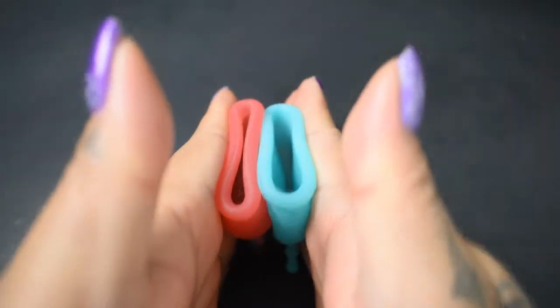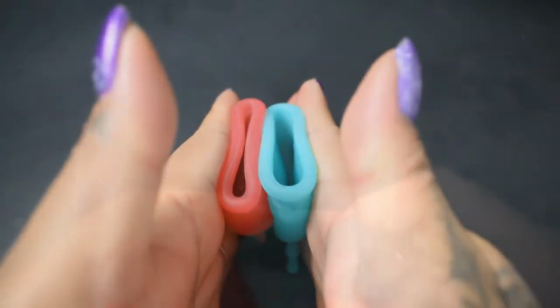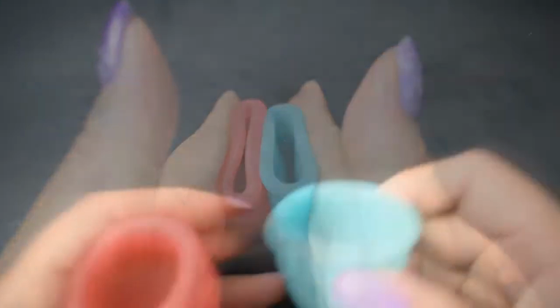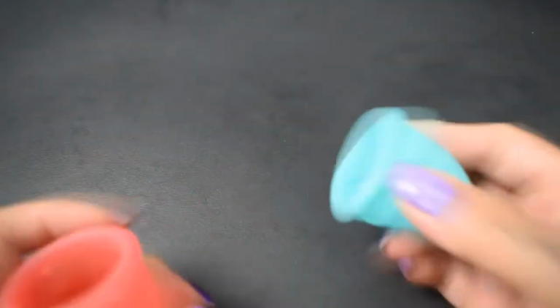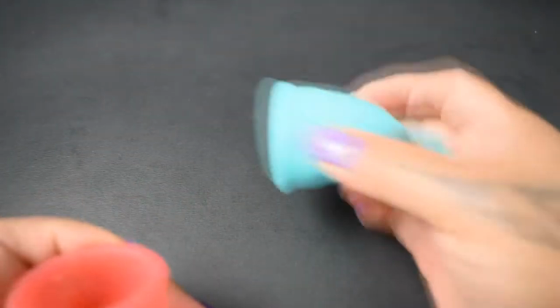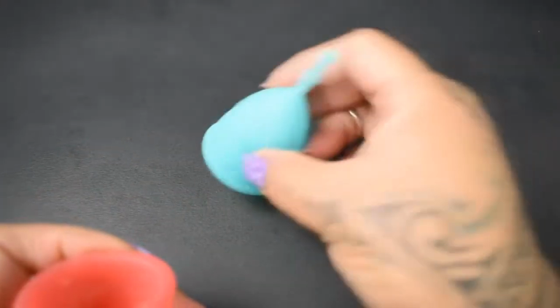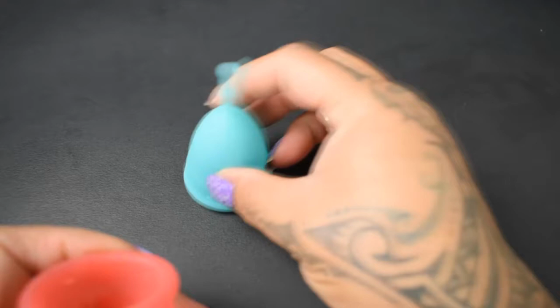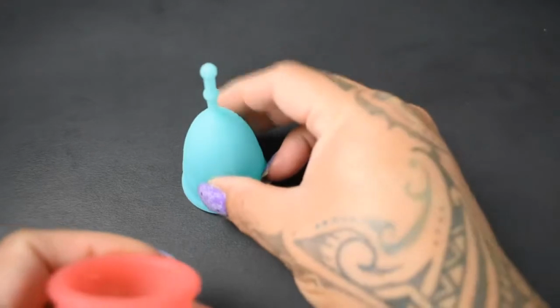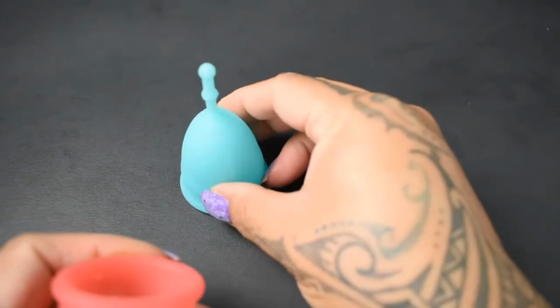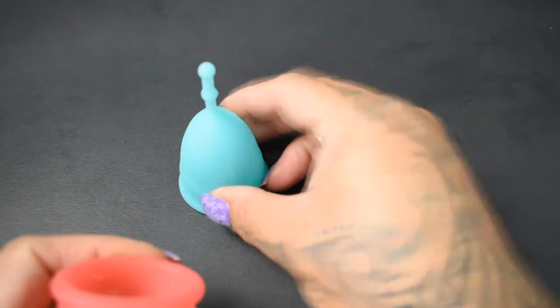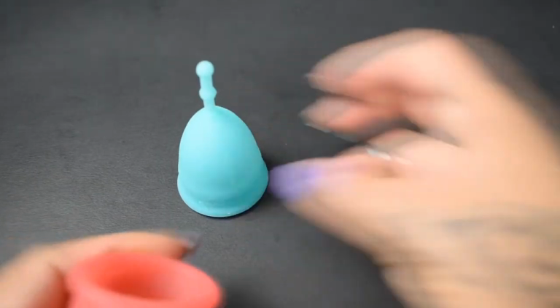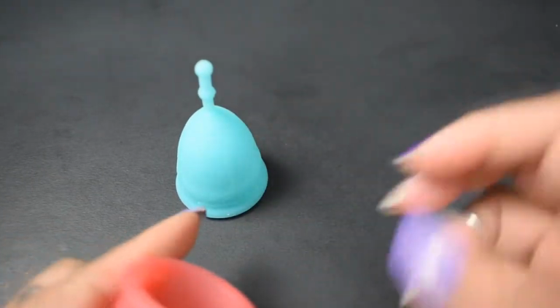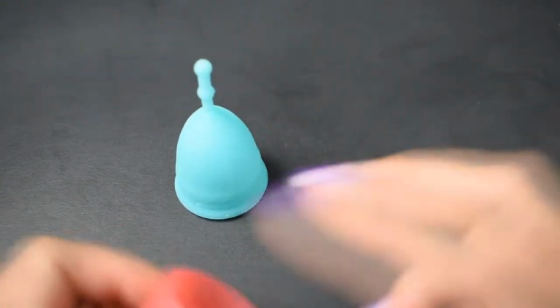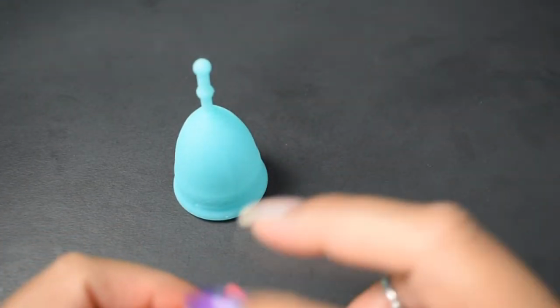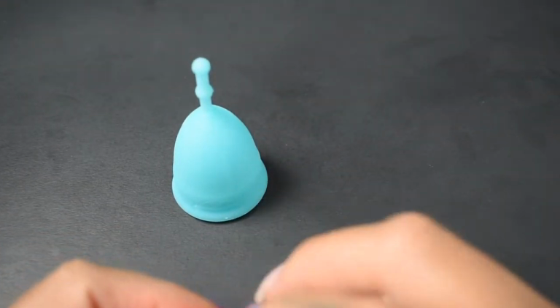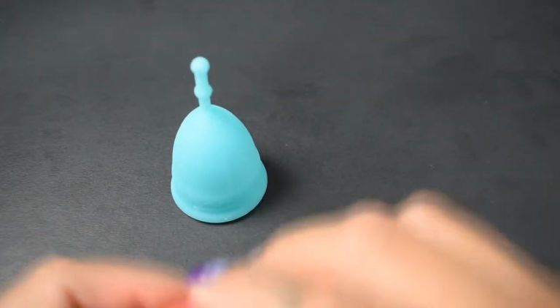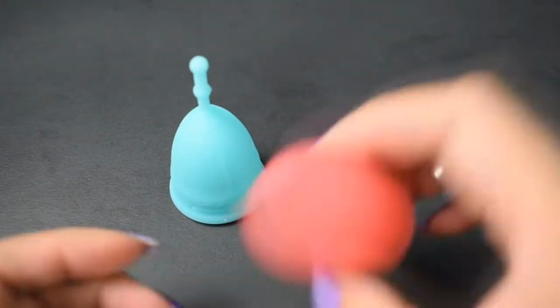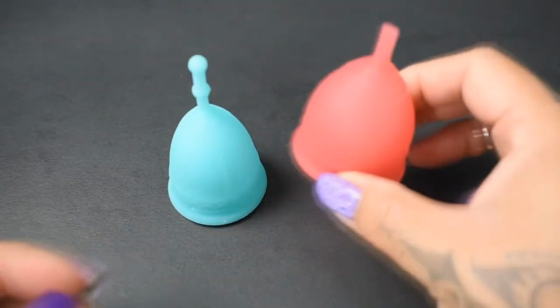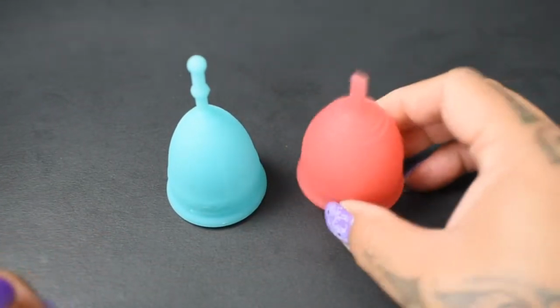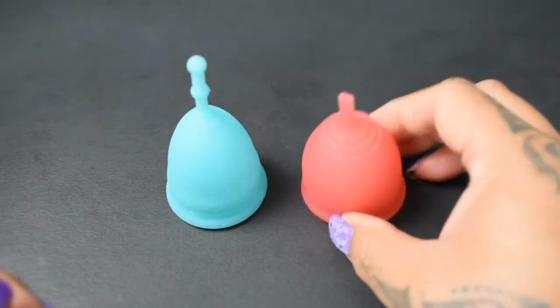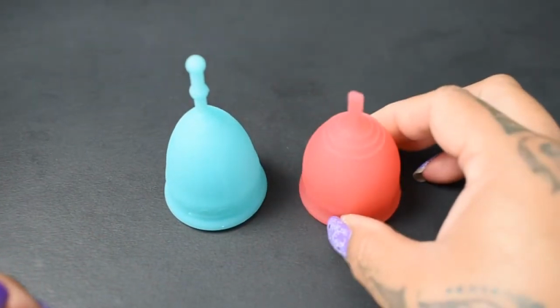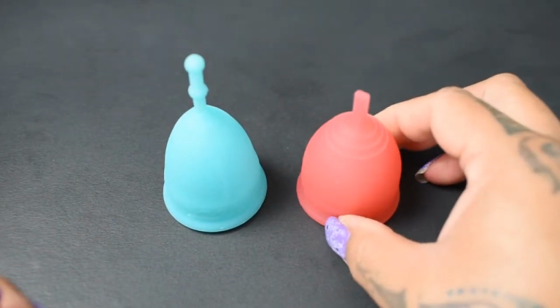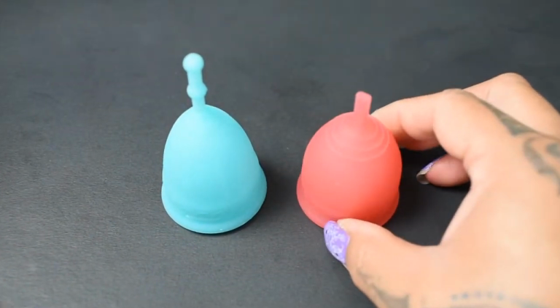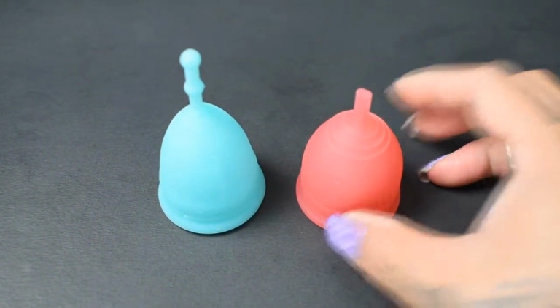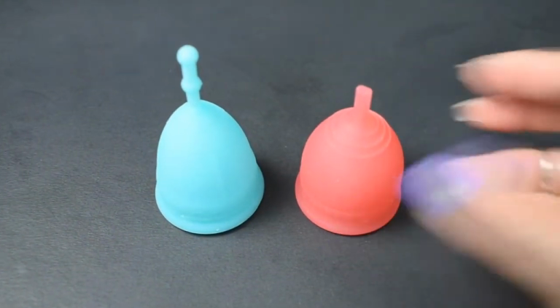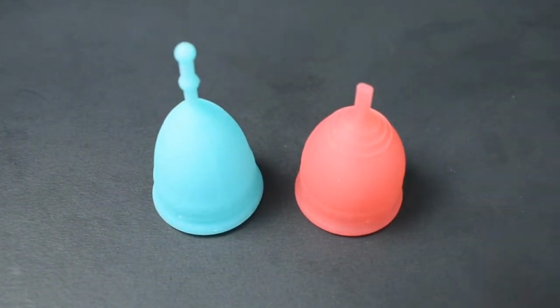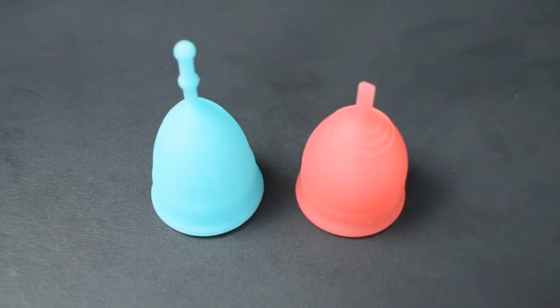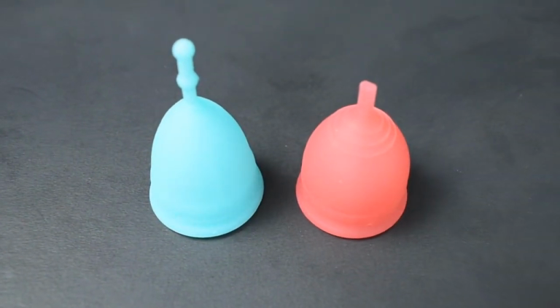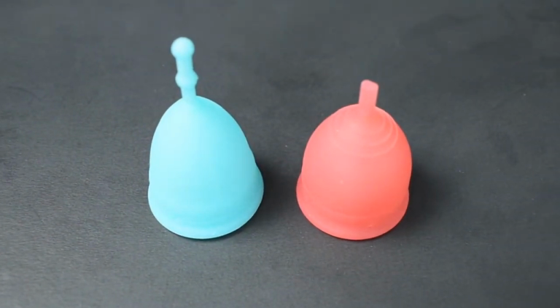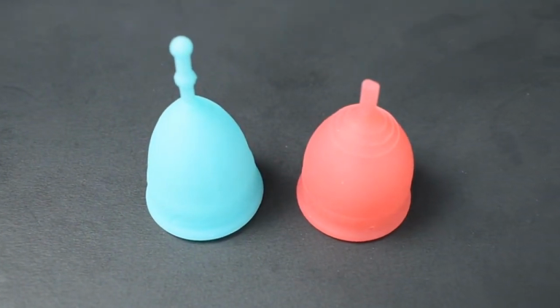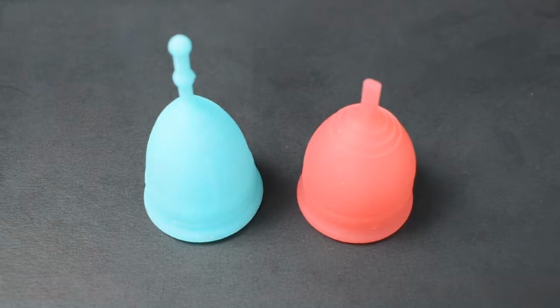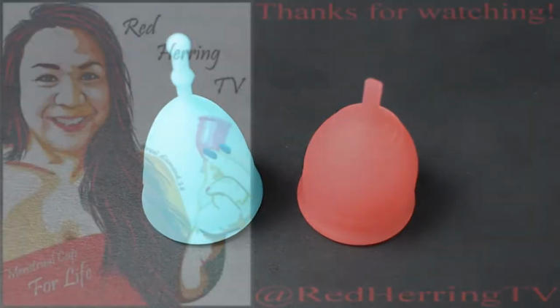And that was the firm mermaid cup and the salt cup, both in a size small.